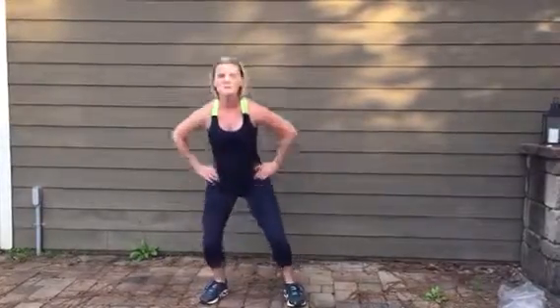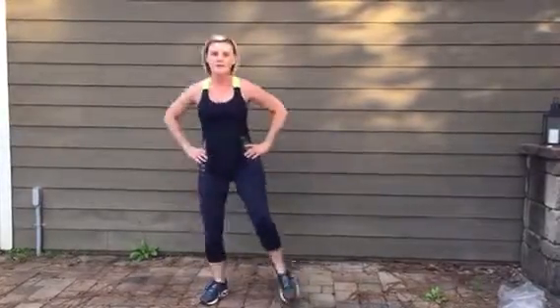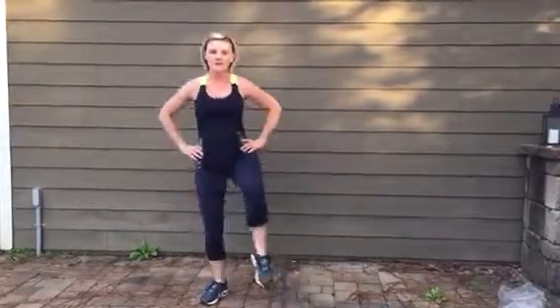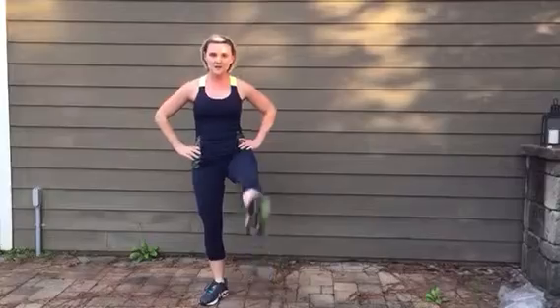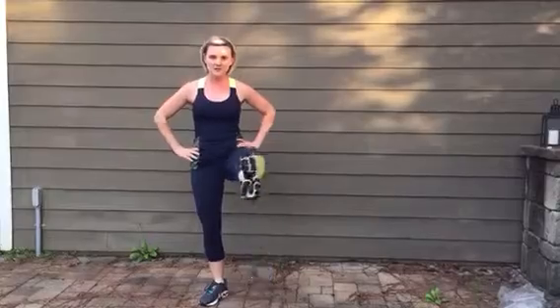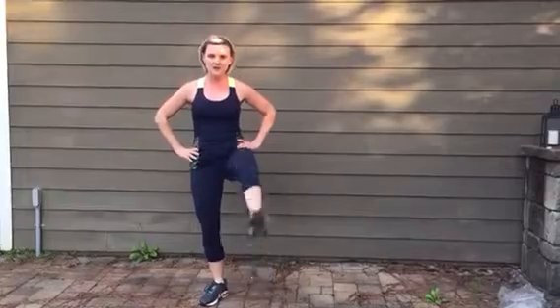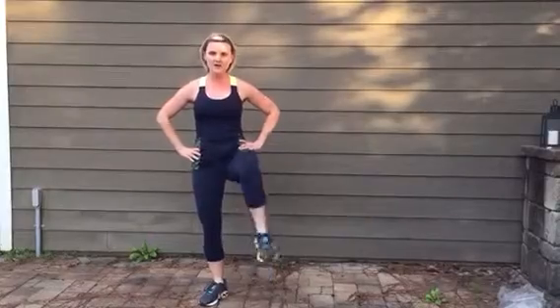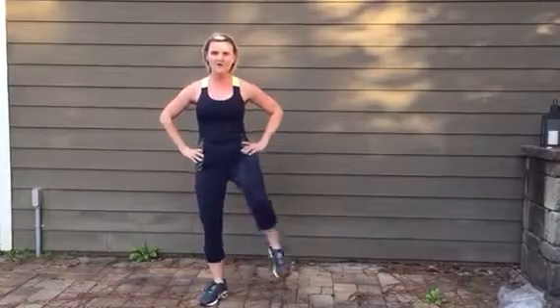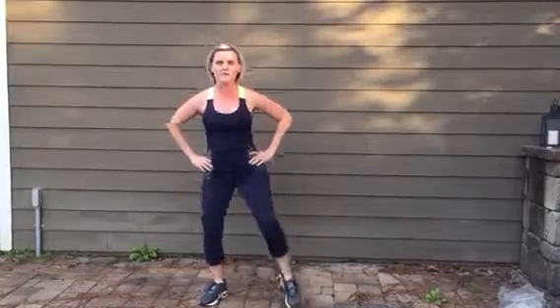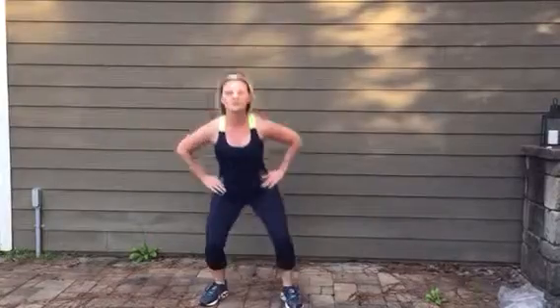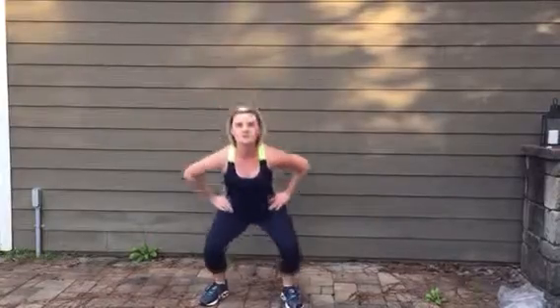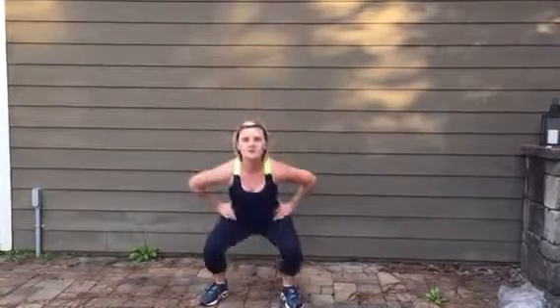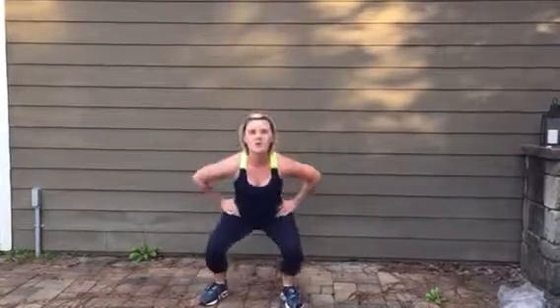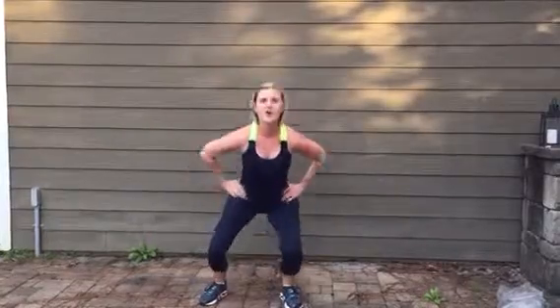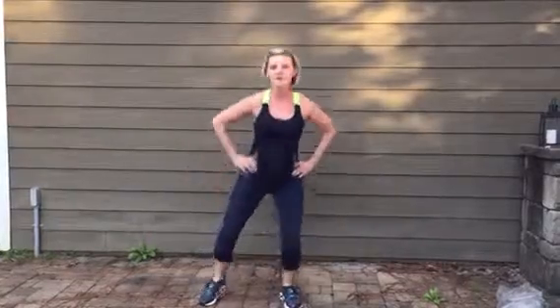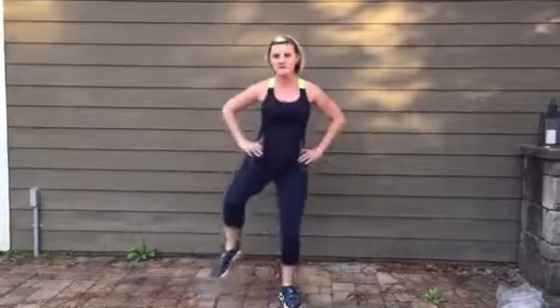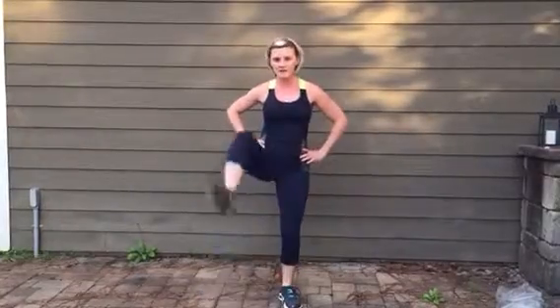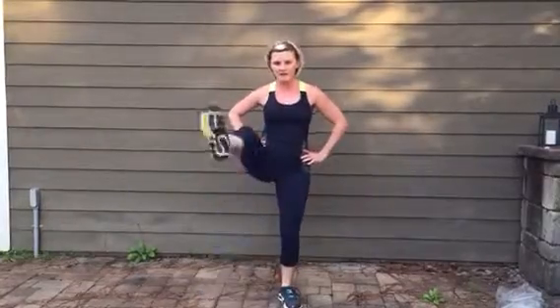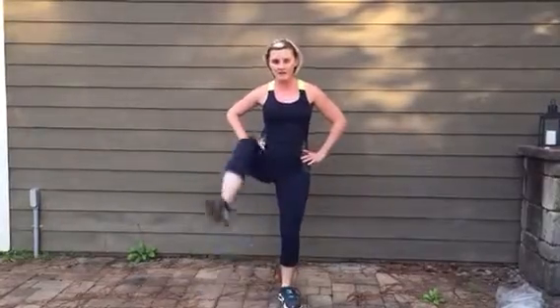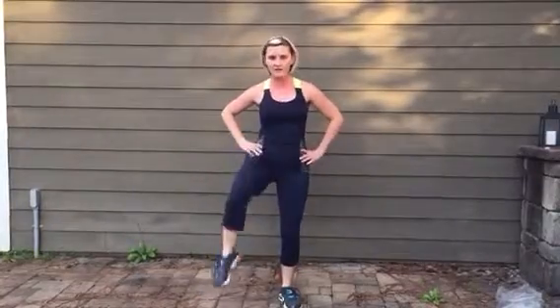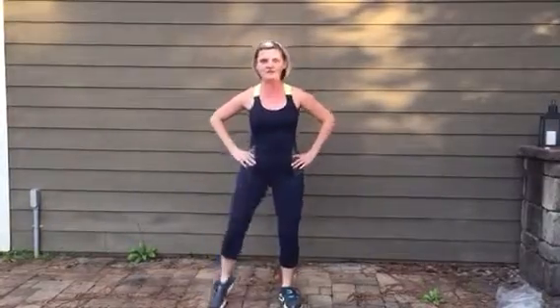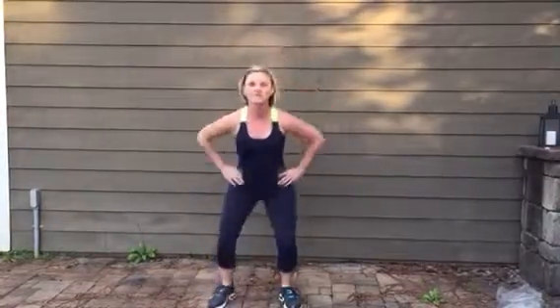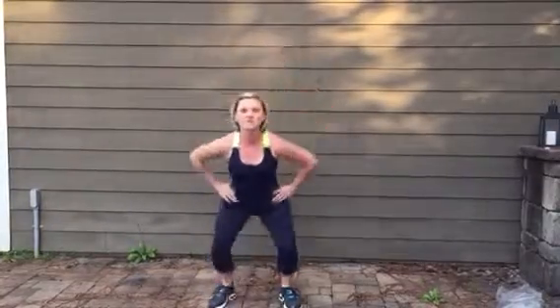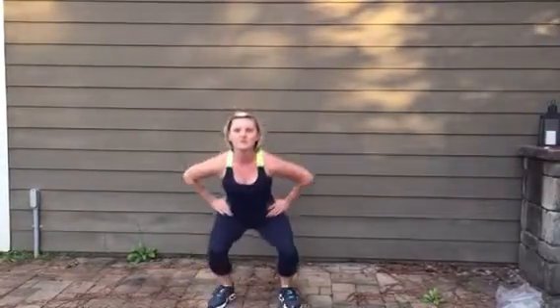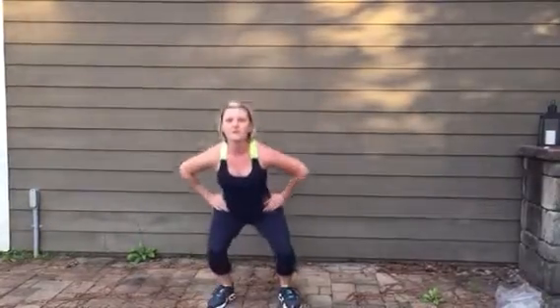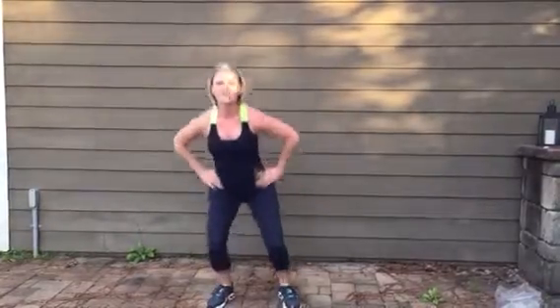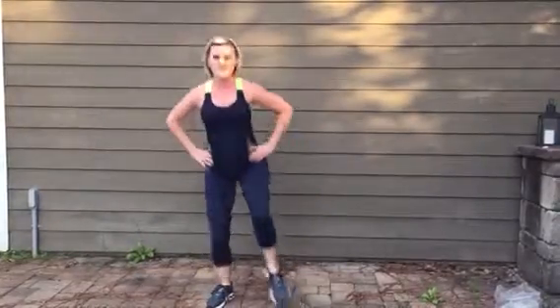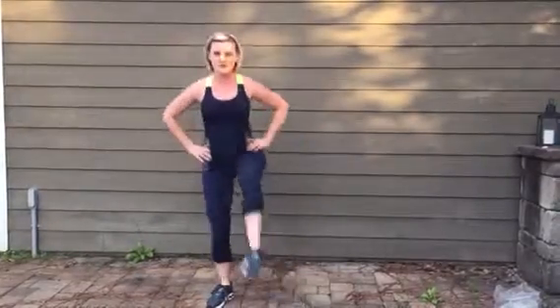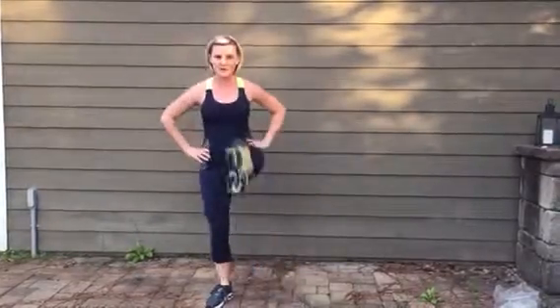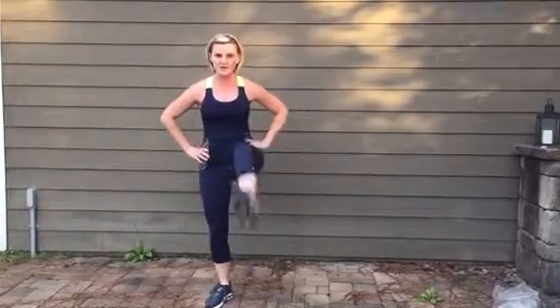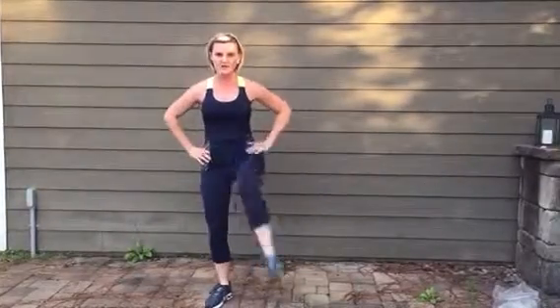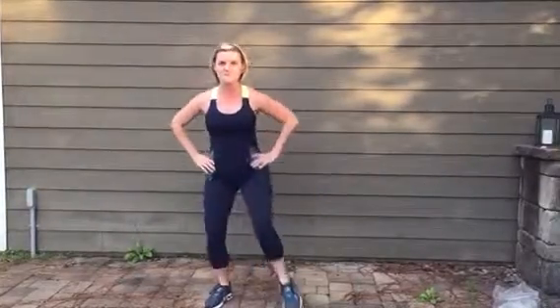Squat, kick with the other foot. Squat, kick. These are your belt kicks.